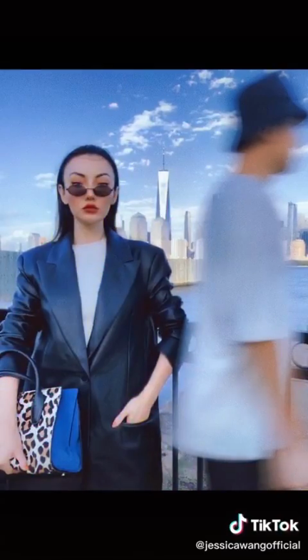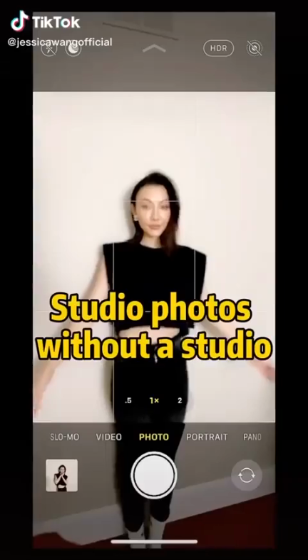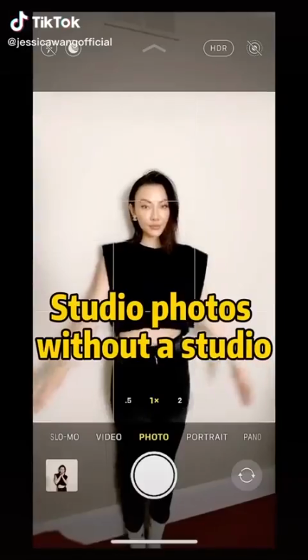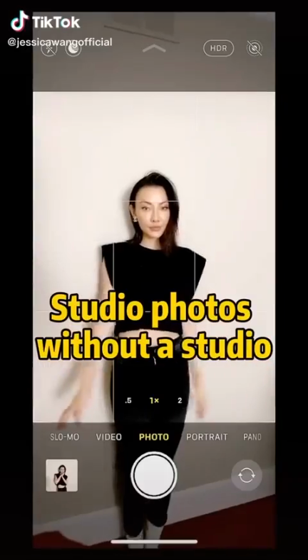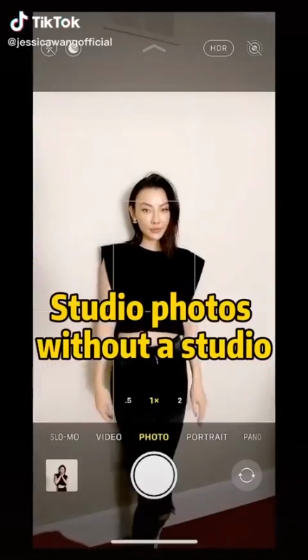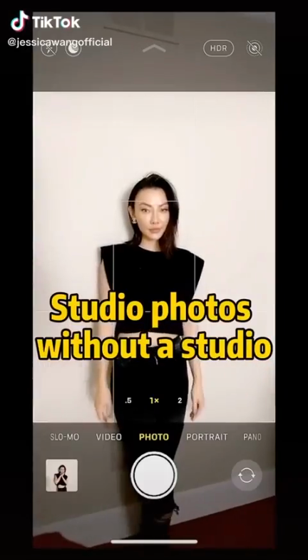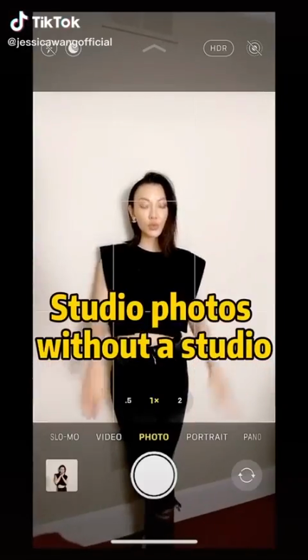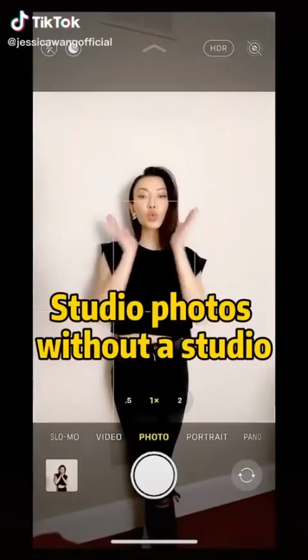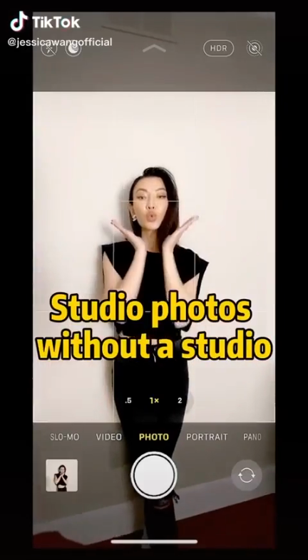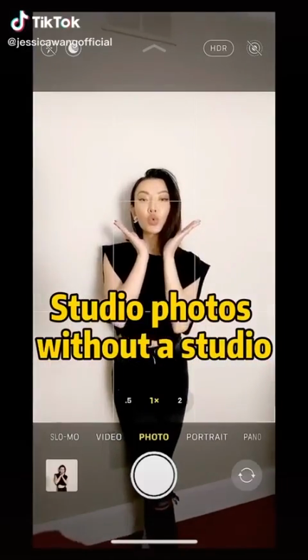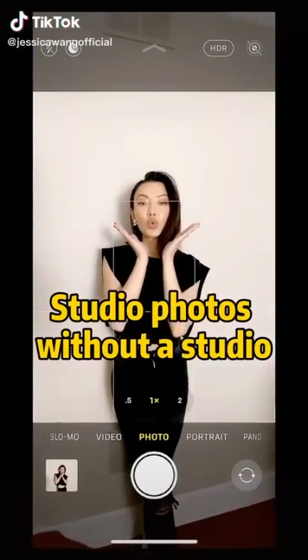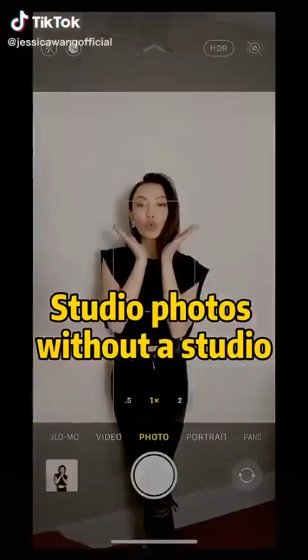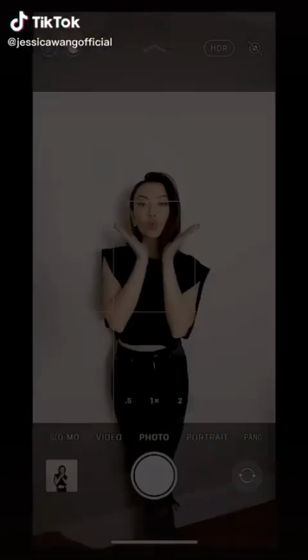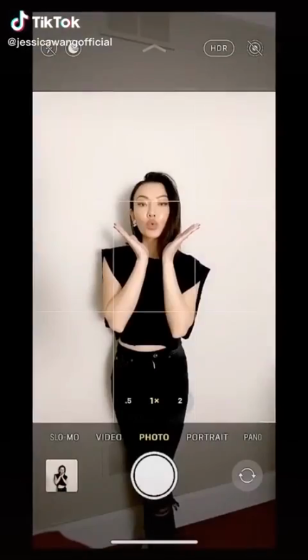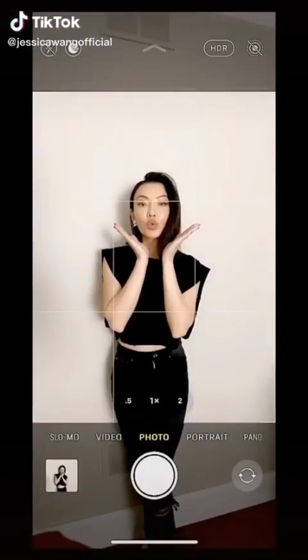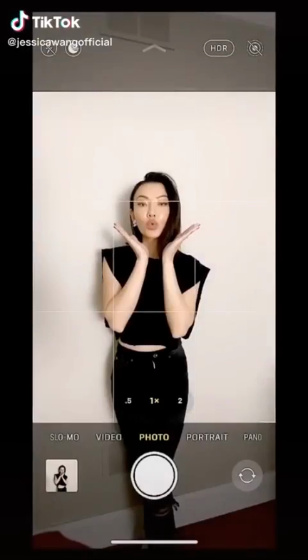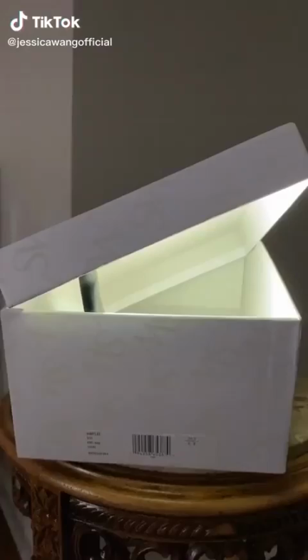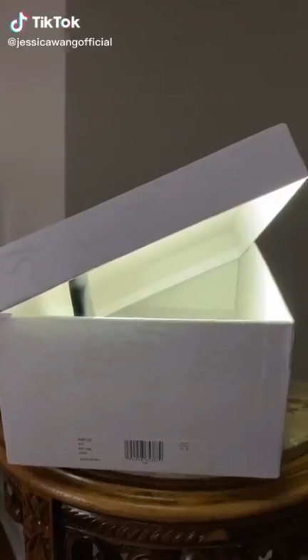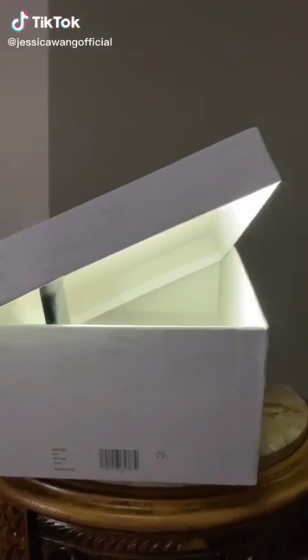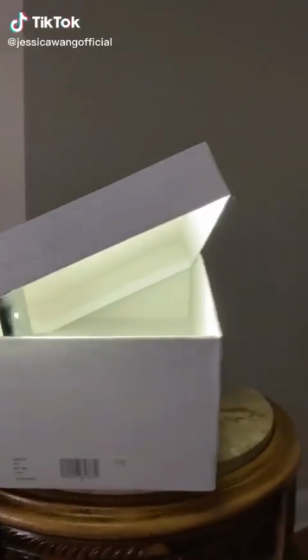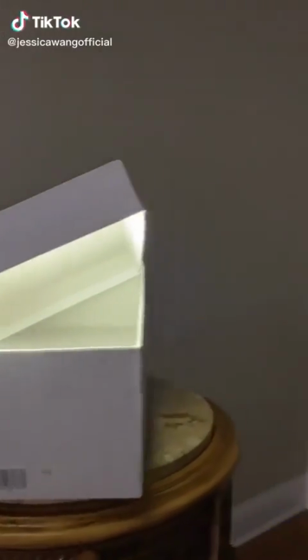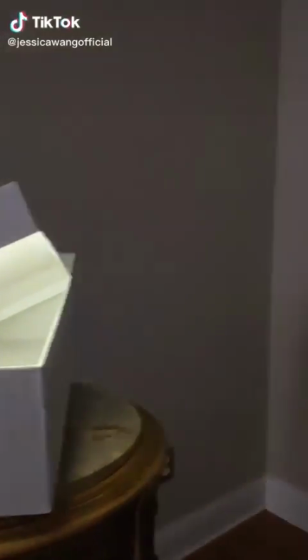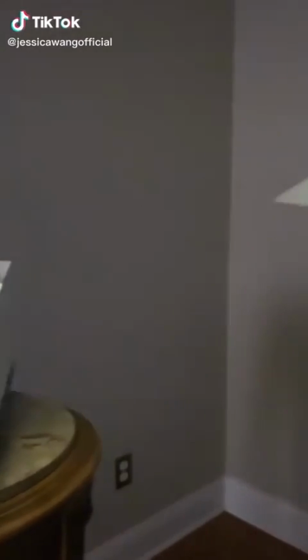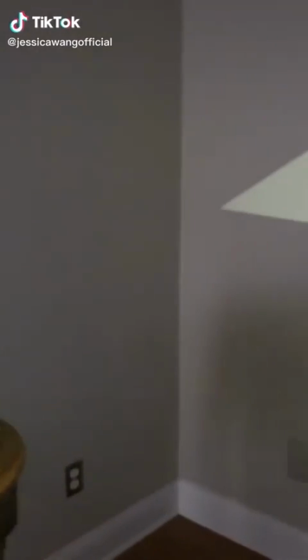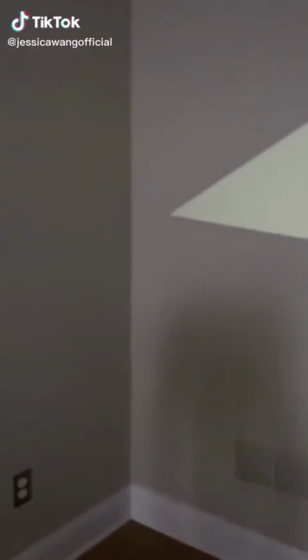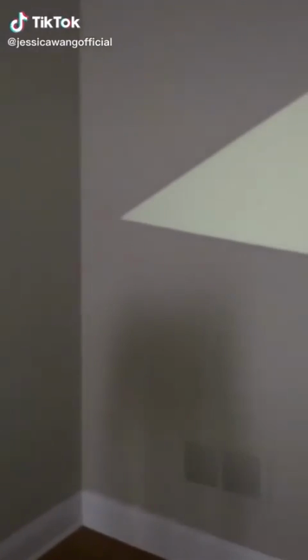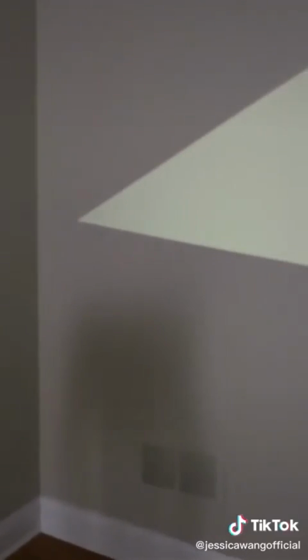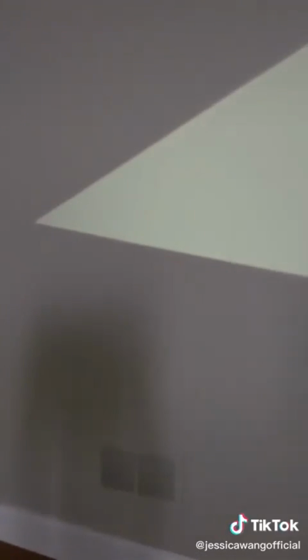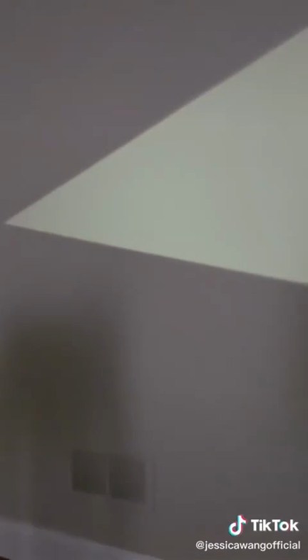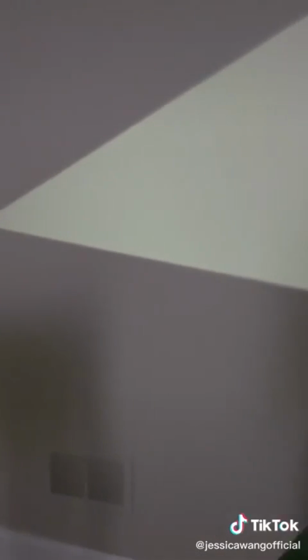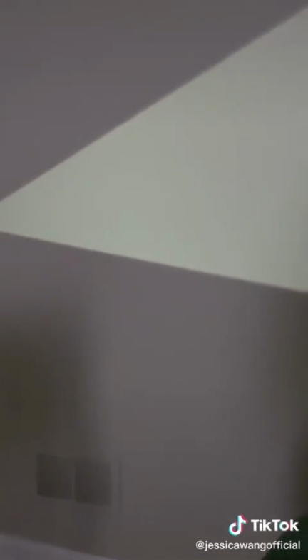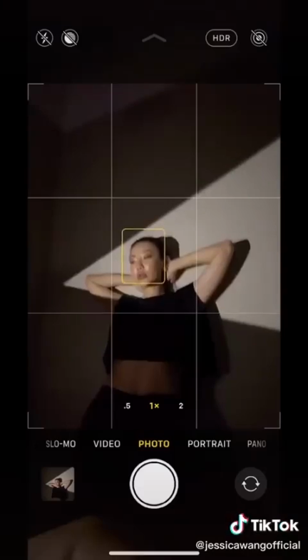Turn your blank wall into a photo studio — not like this. Put your phone in a shoe box and turn on the flashlight. Let's go!